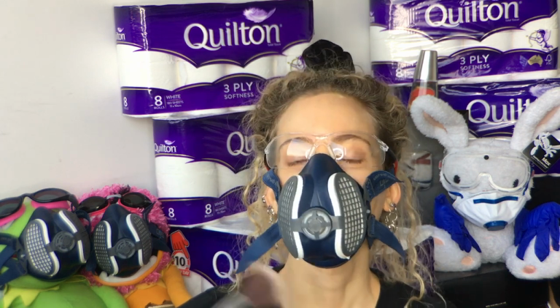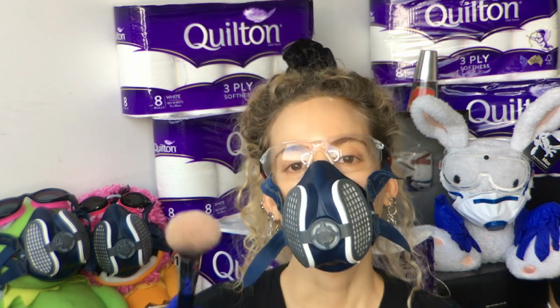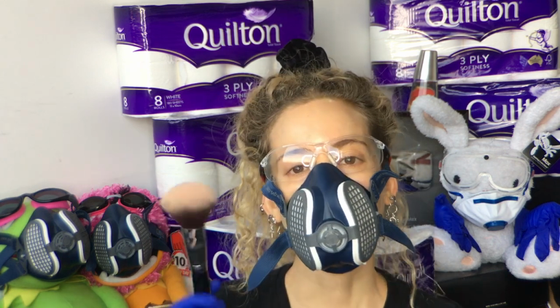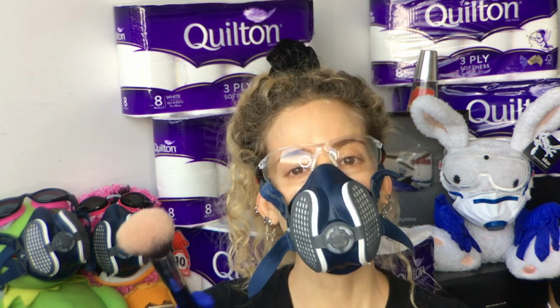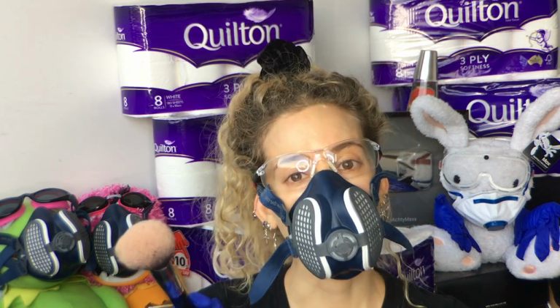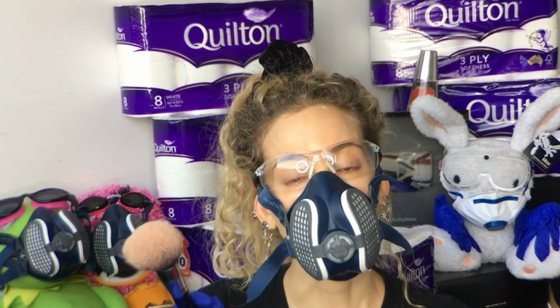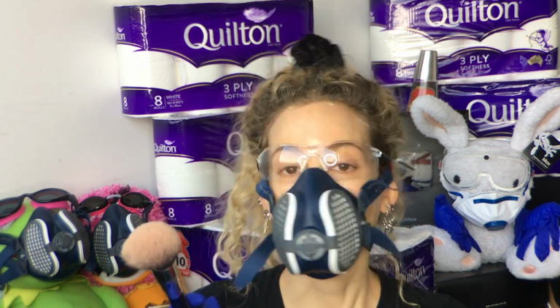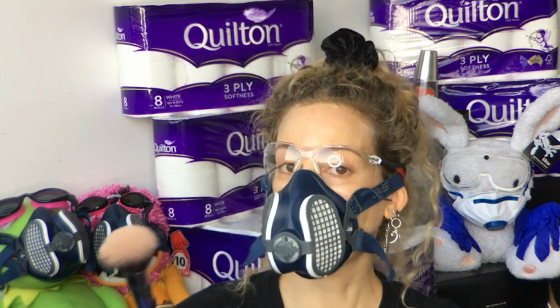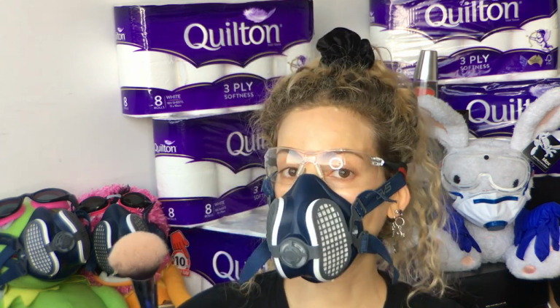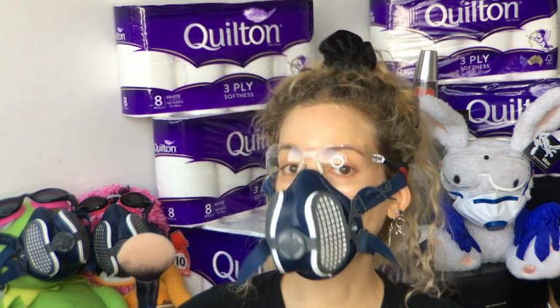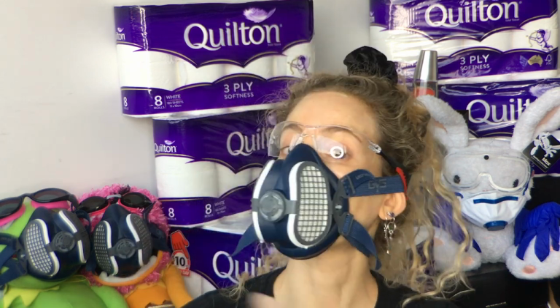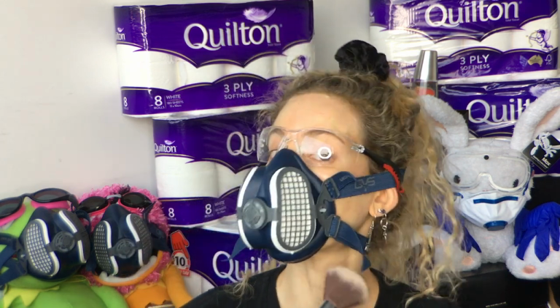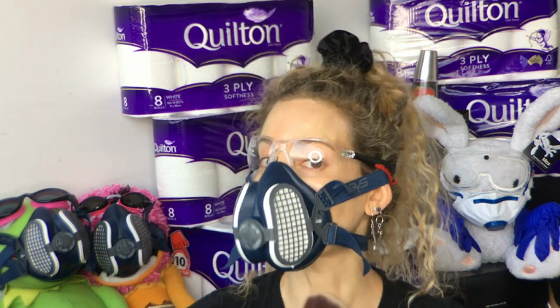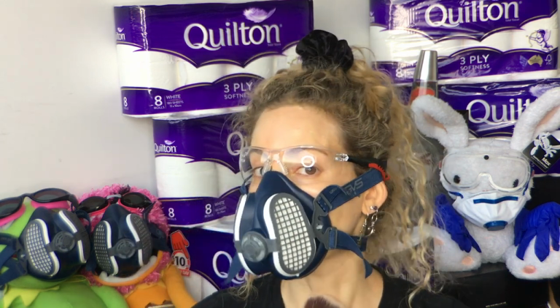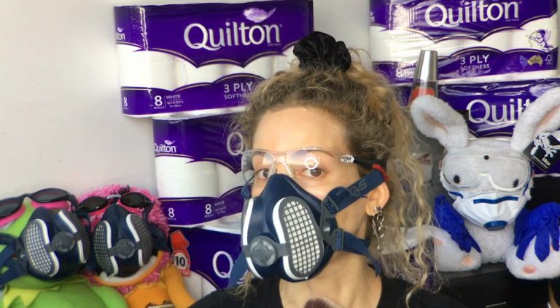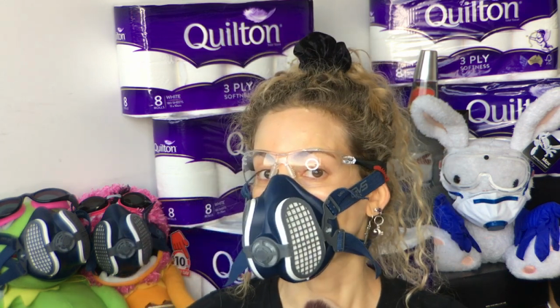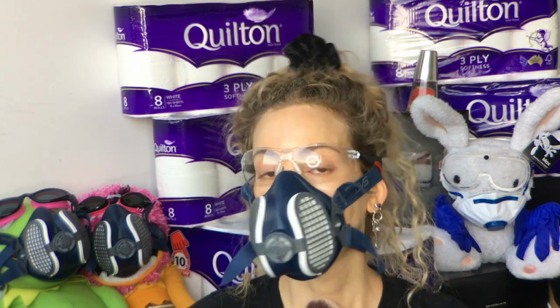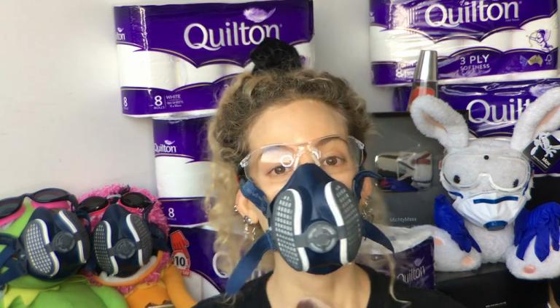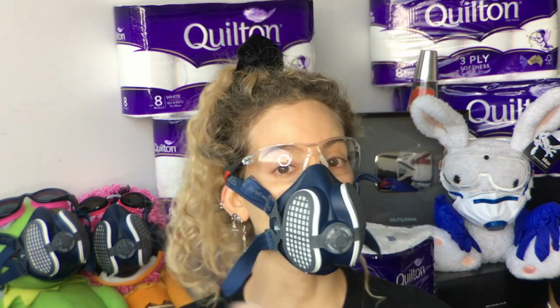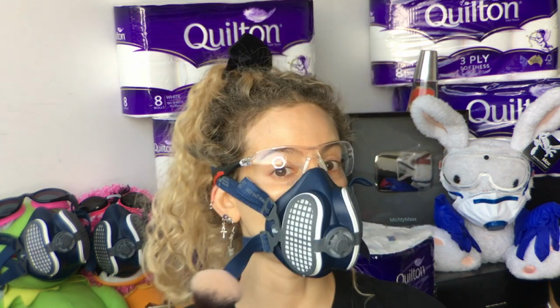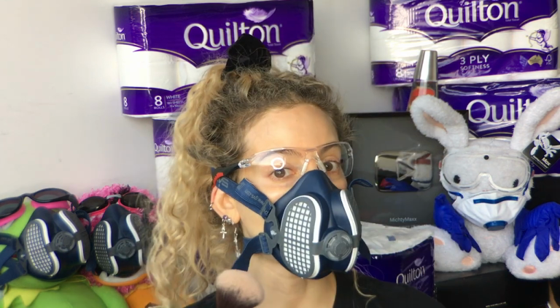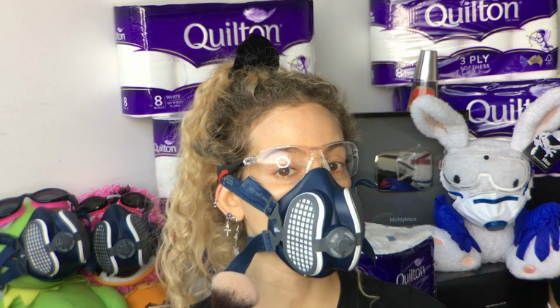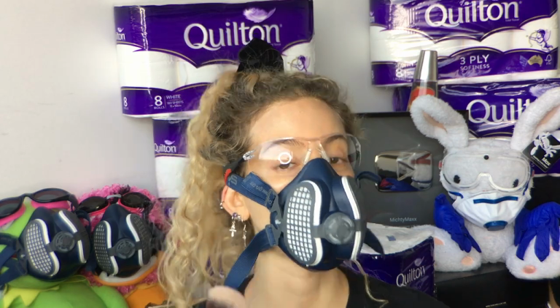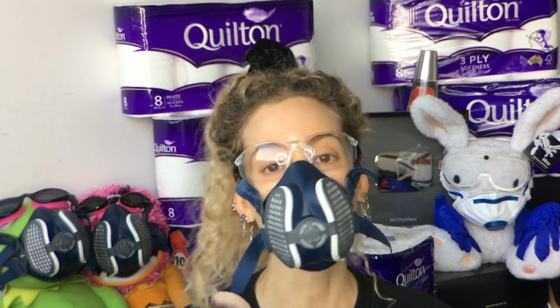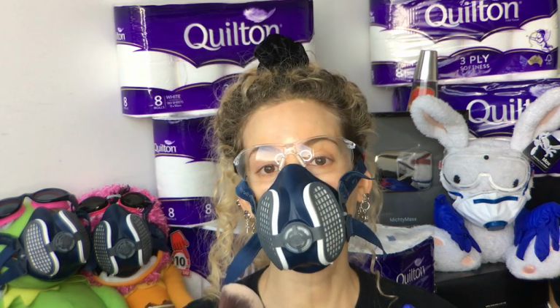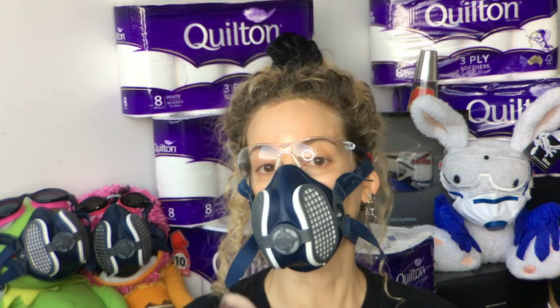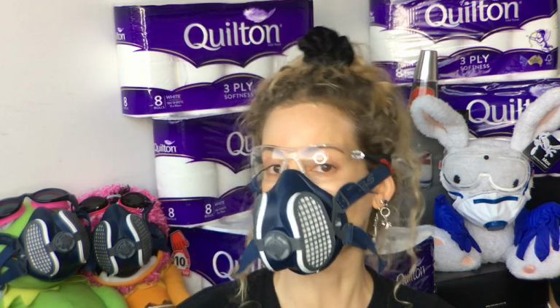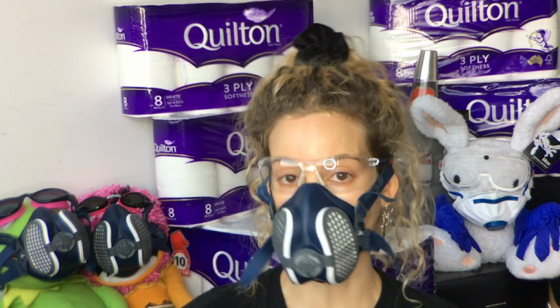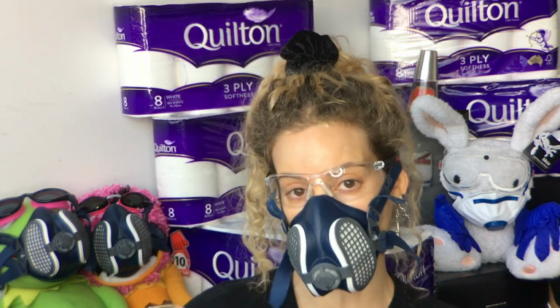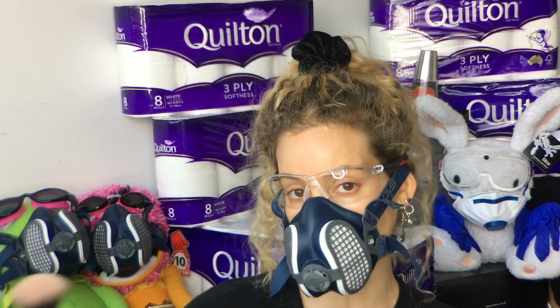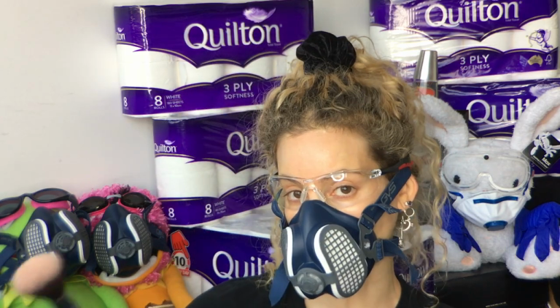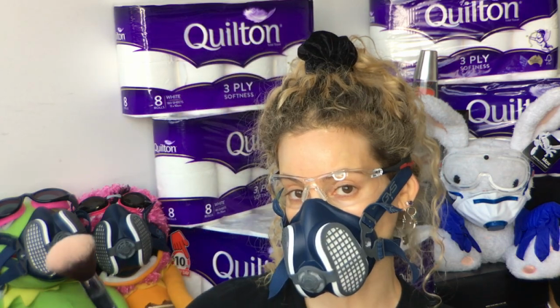And remember, always blend down your neck. You want your mask to match your décolletage.